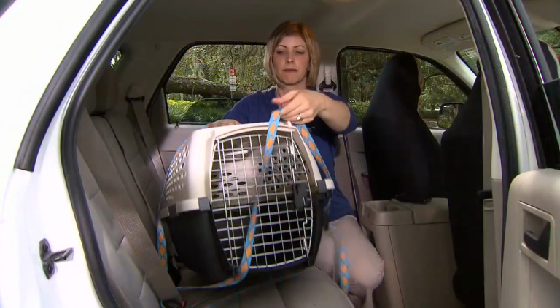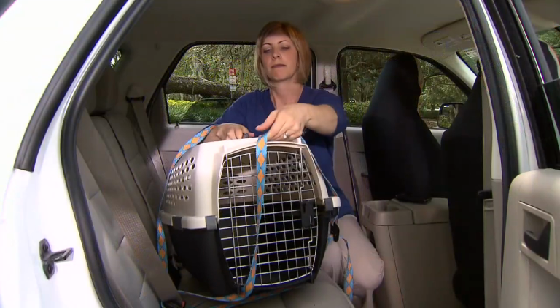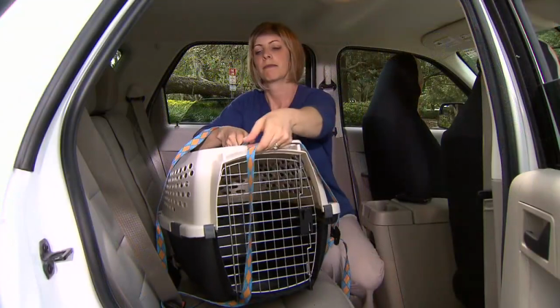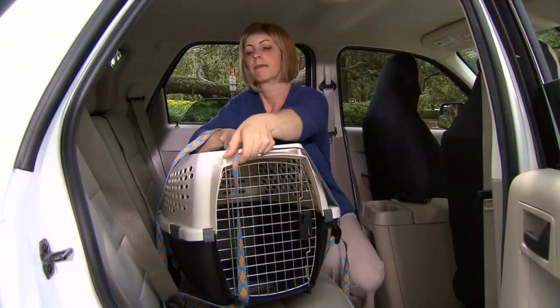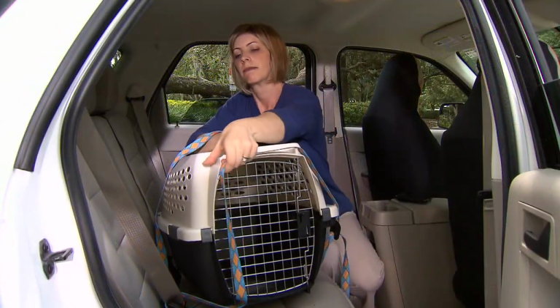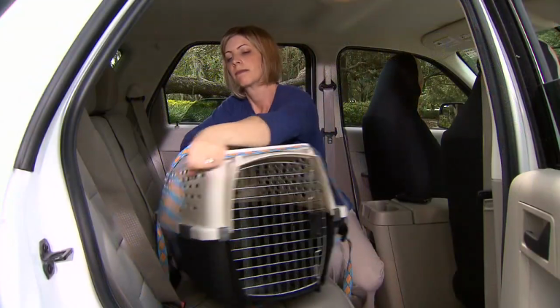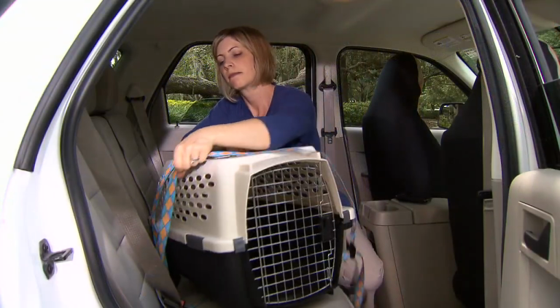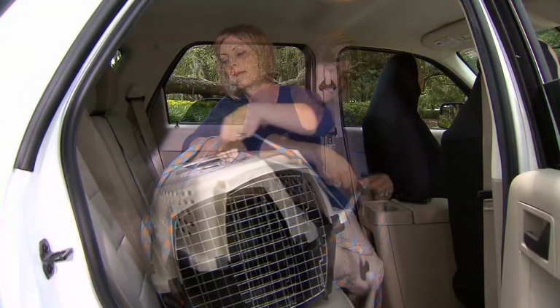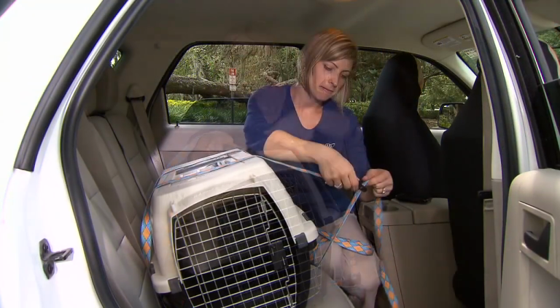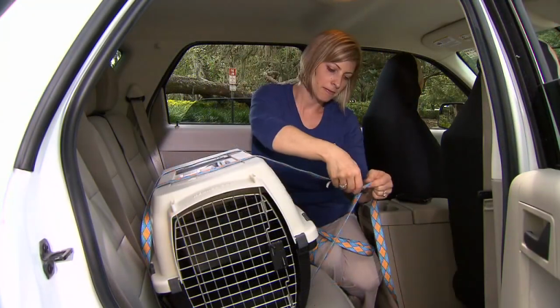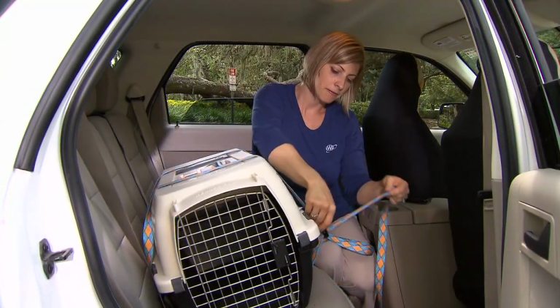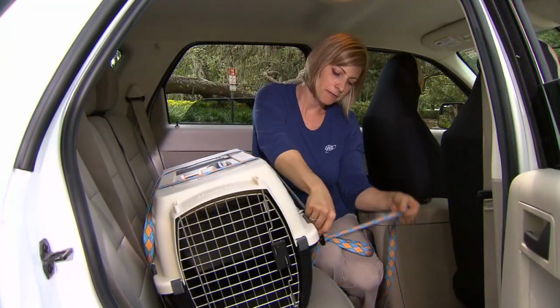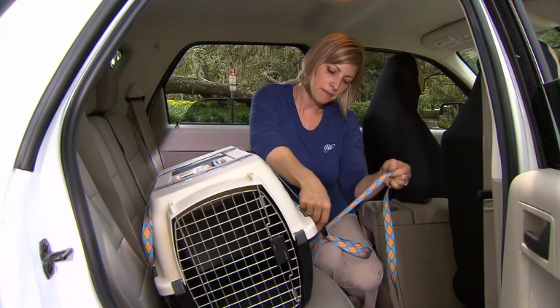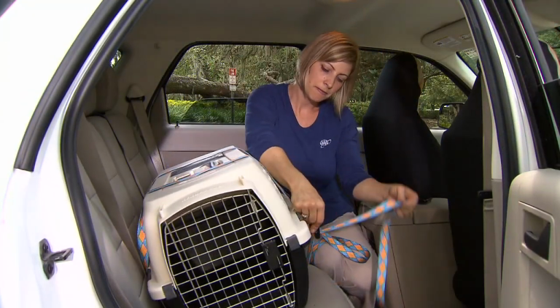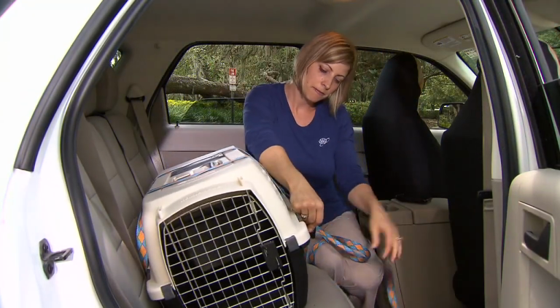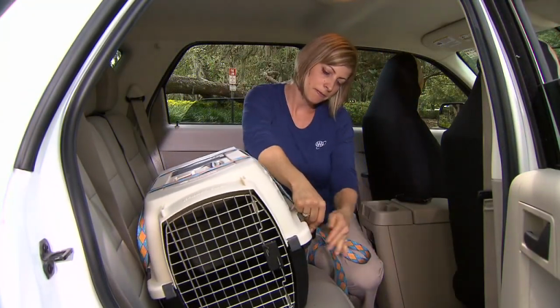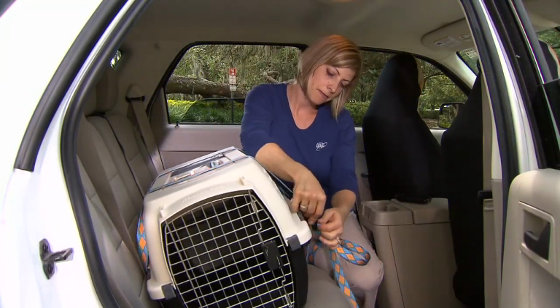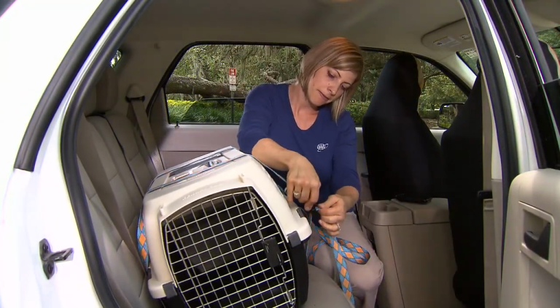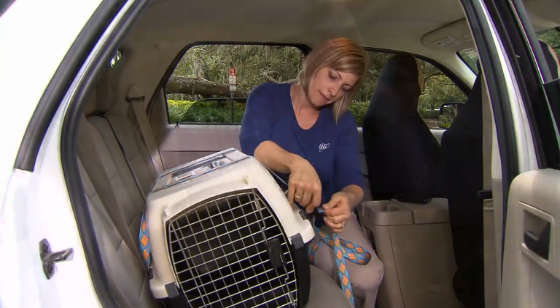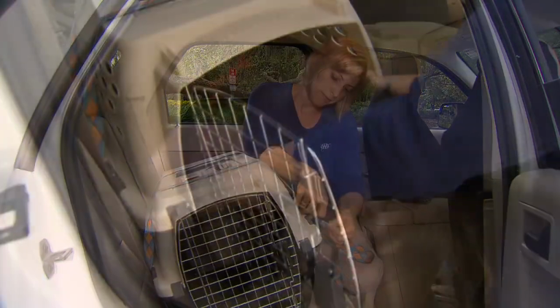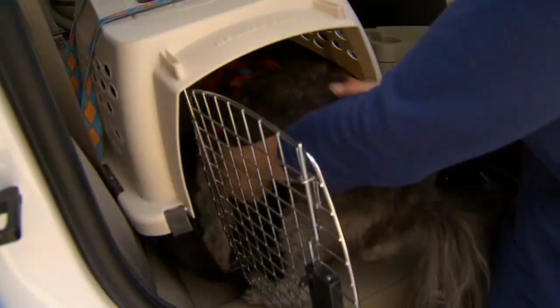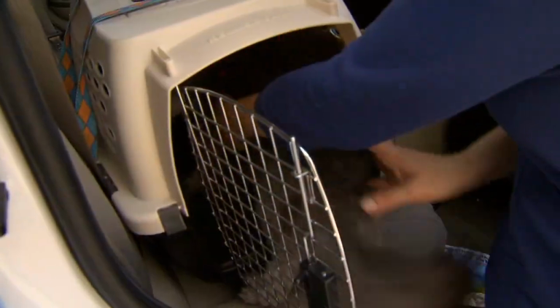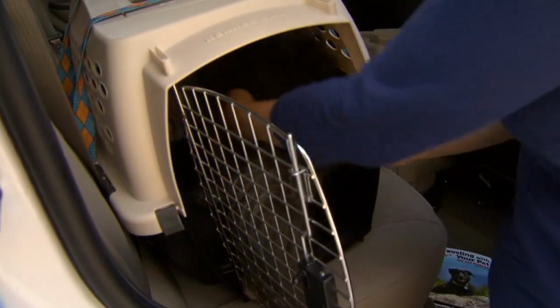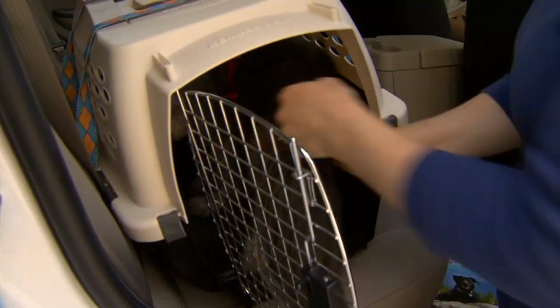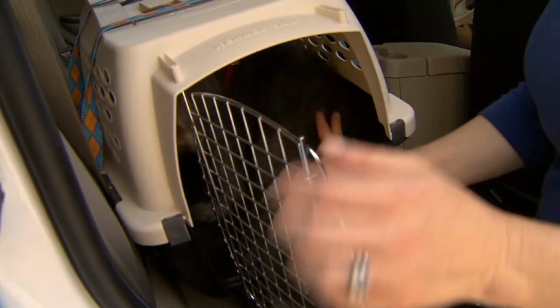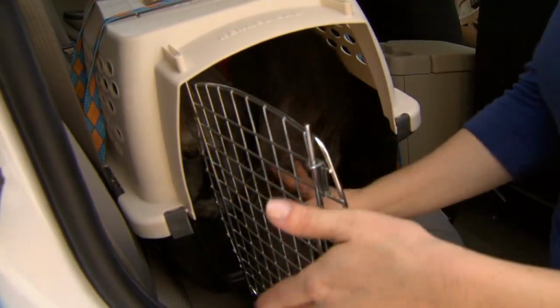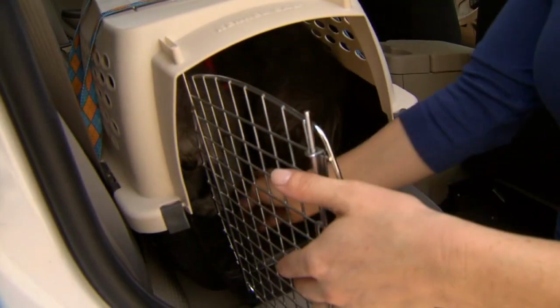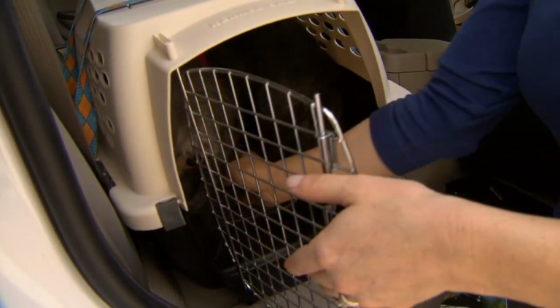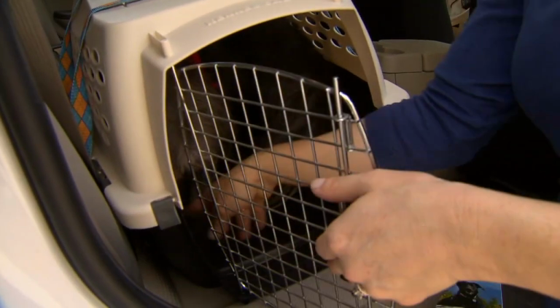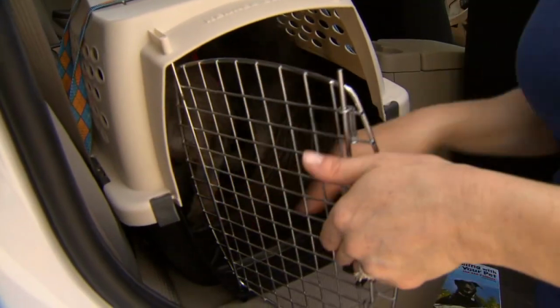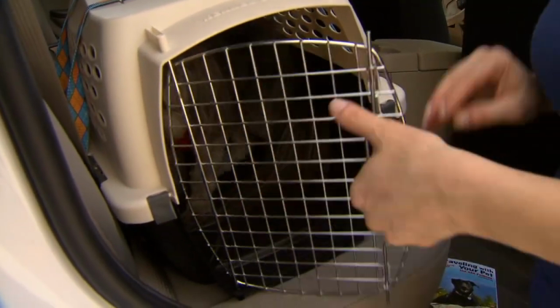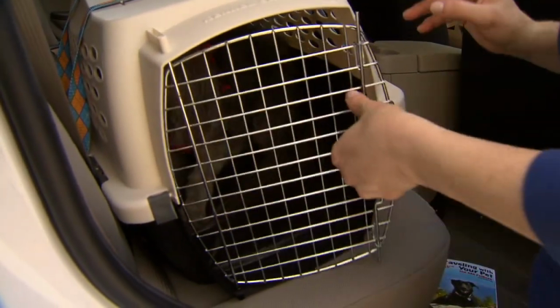Another option is a pet crate, but remember for your pet's safety and the safety of all passengers, crates should always be secured in position.